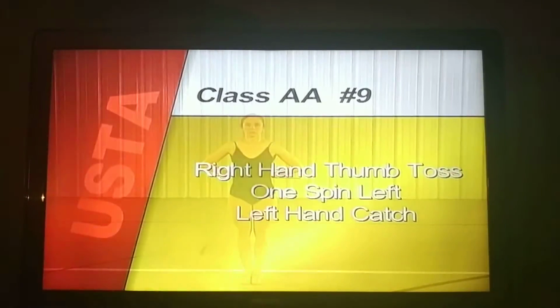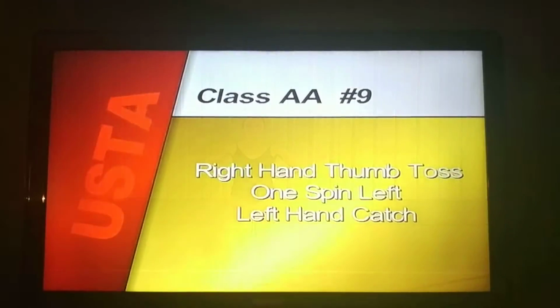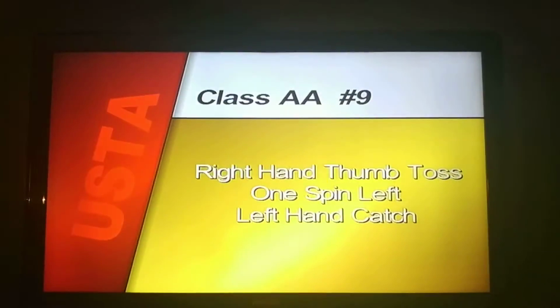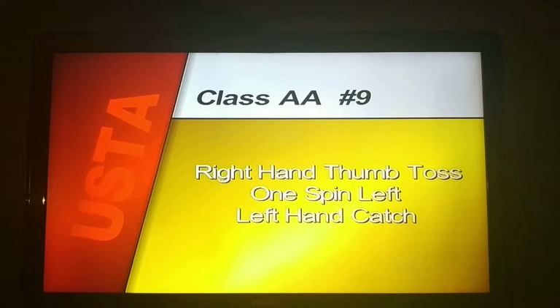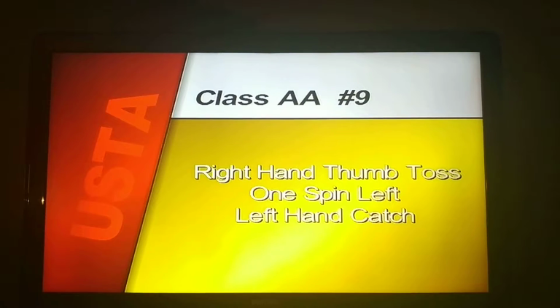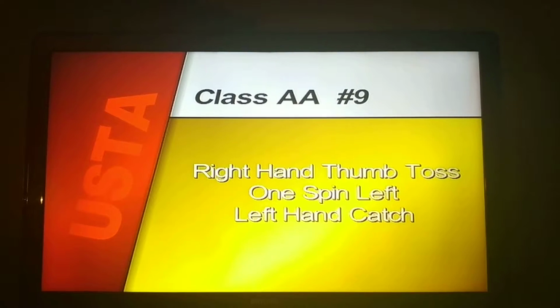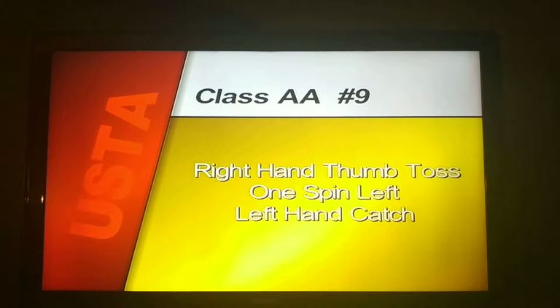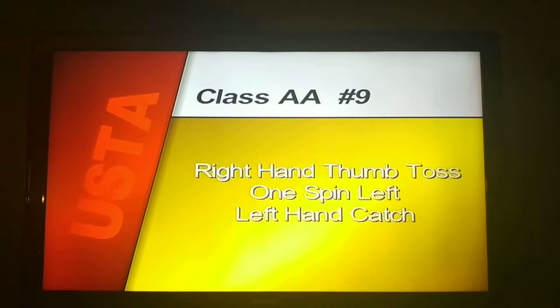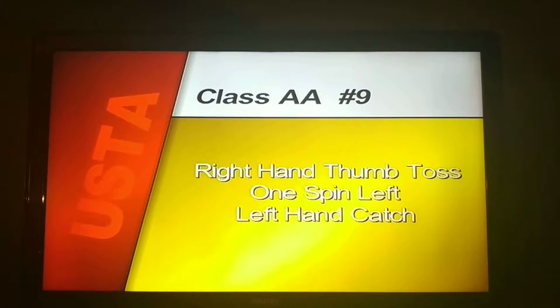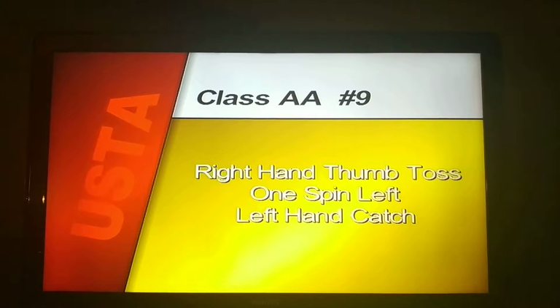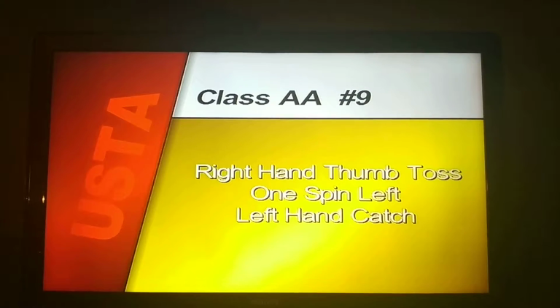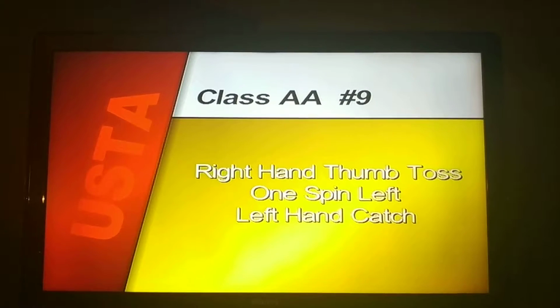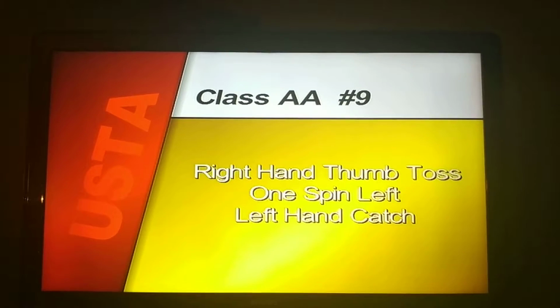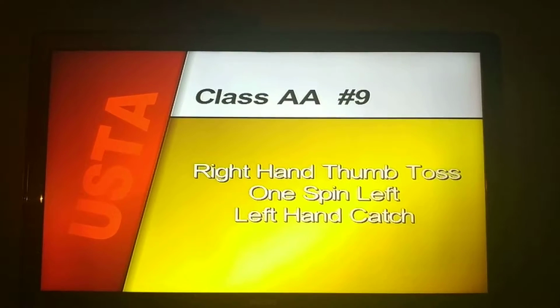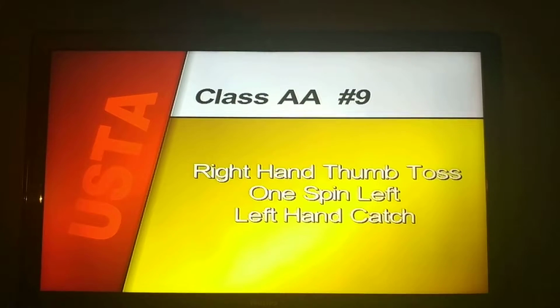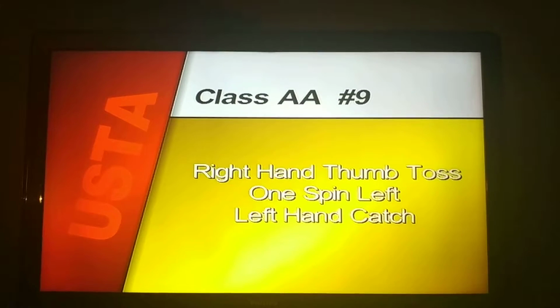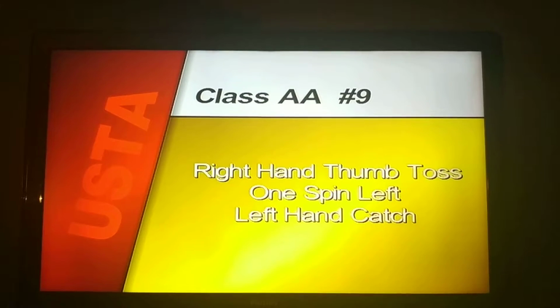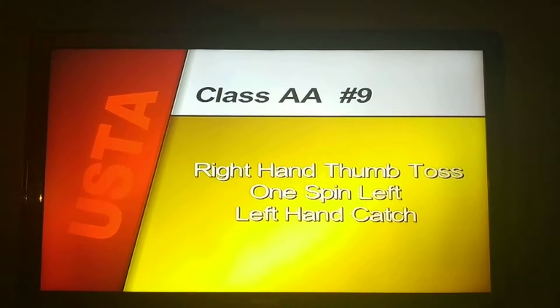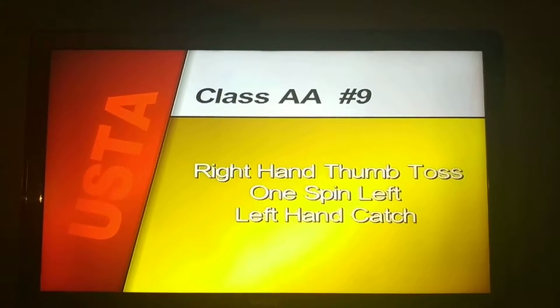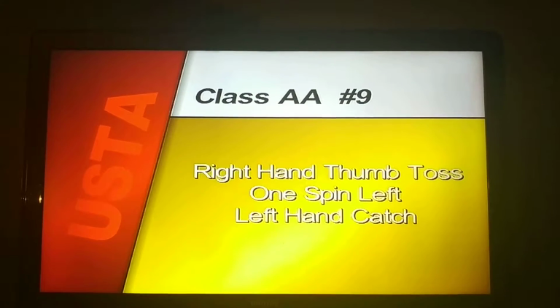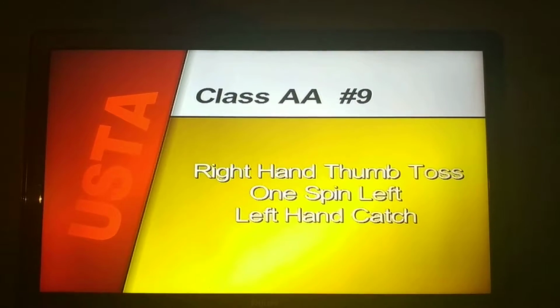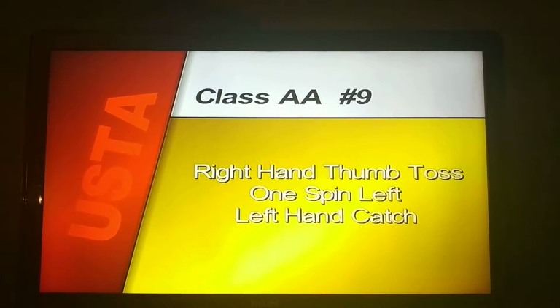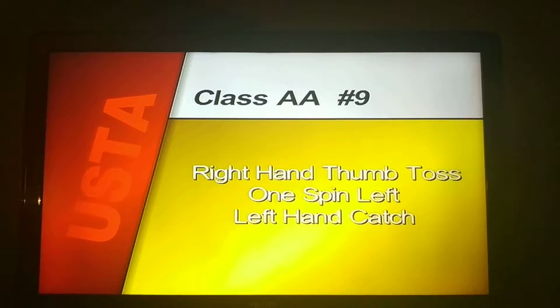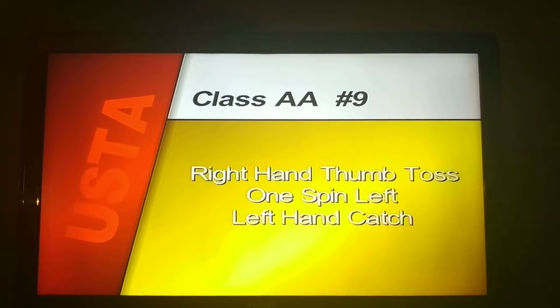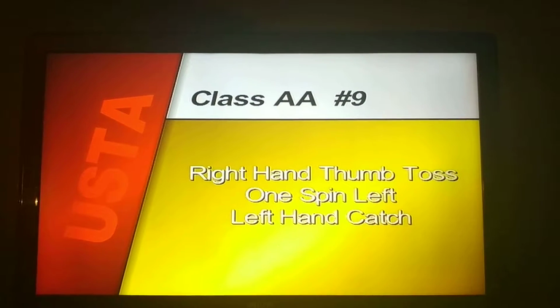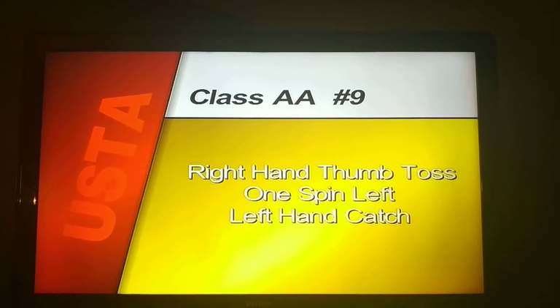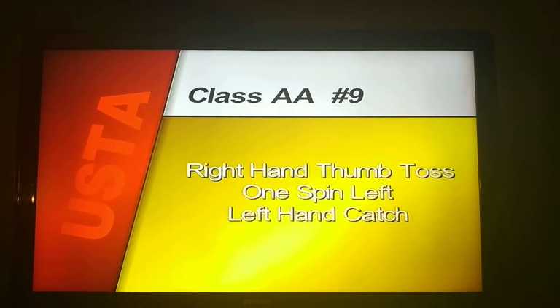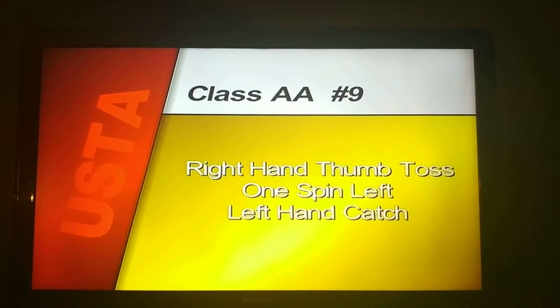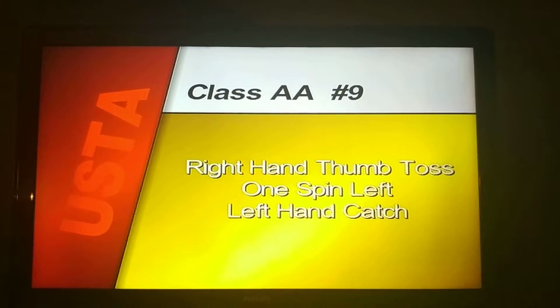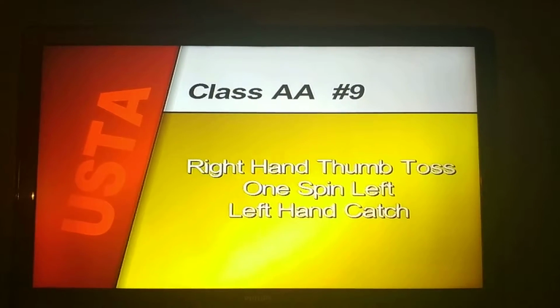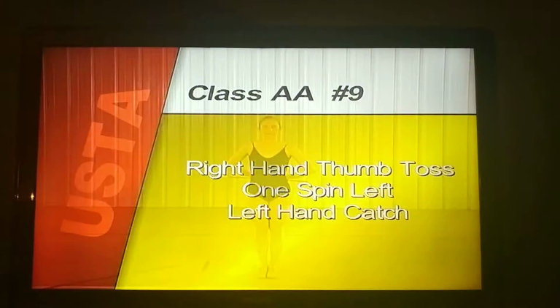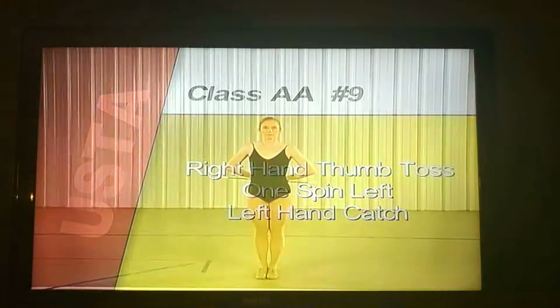Compulsory number nine, right hand thumb toss, one spin left, left hand catch begin.